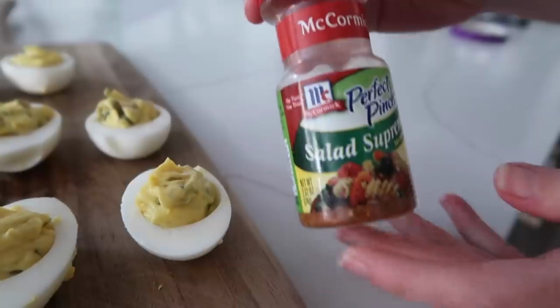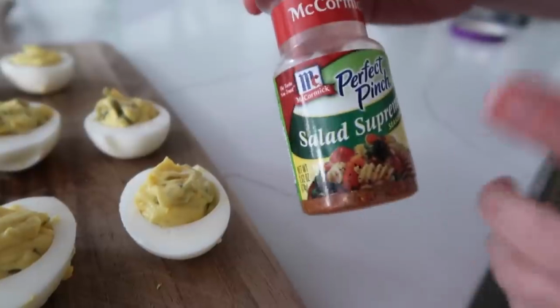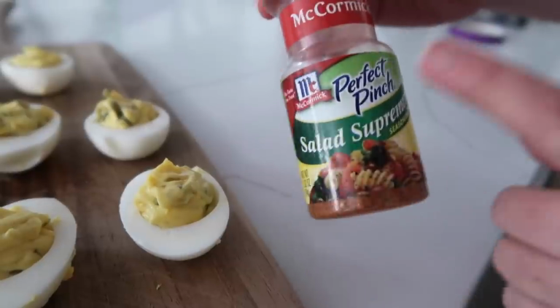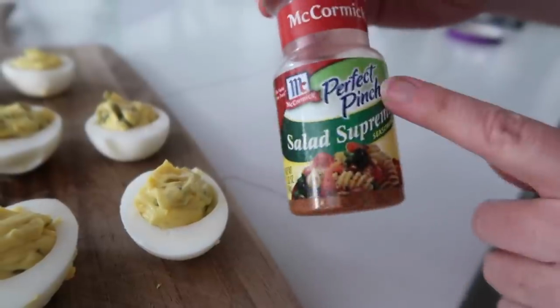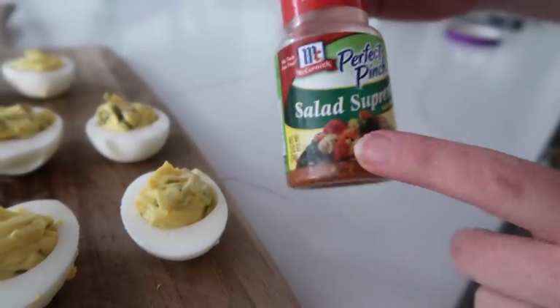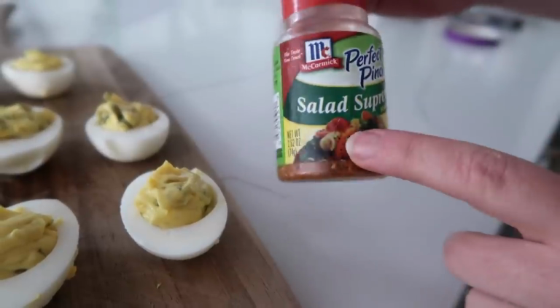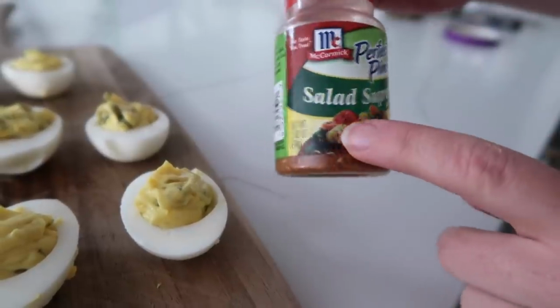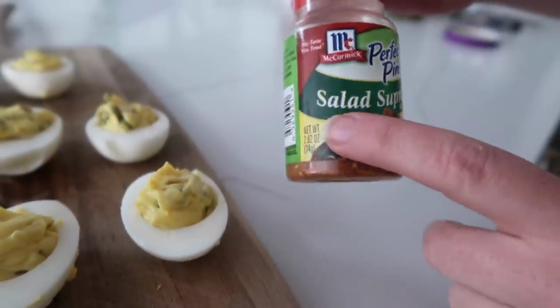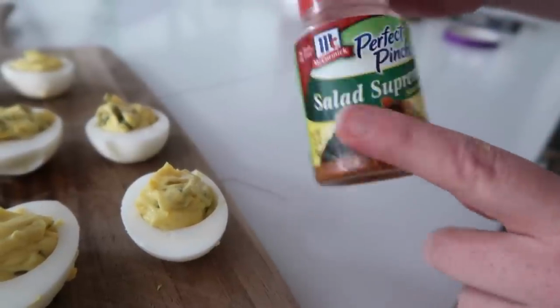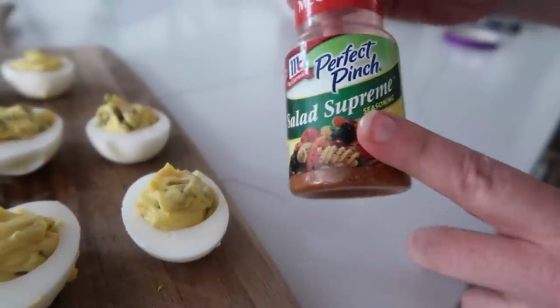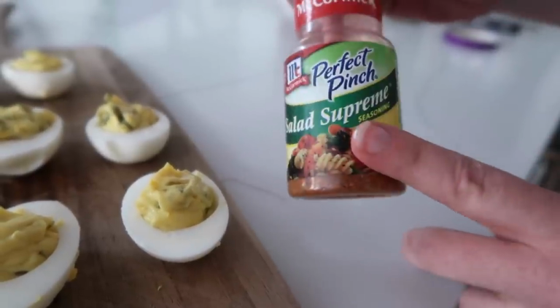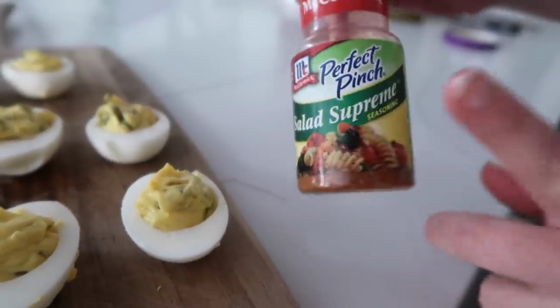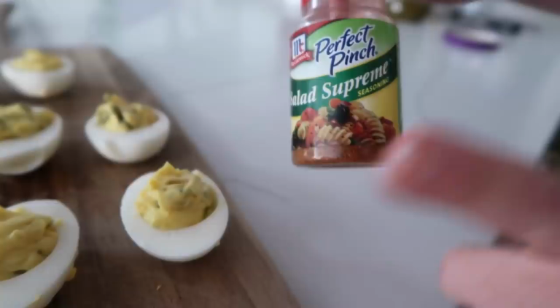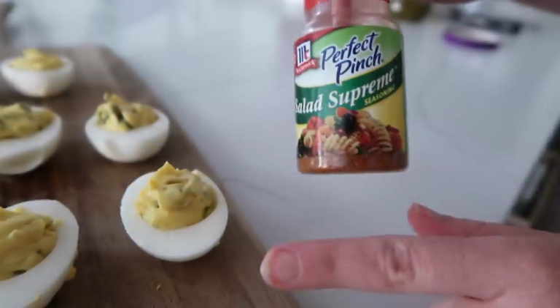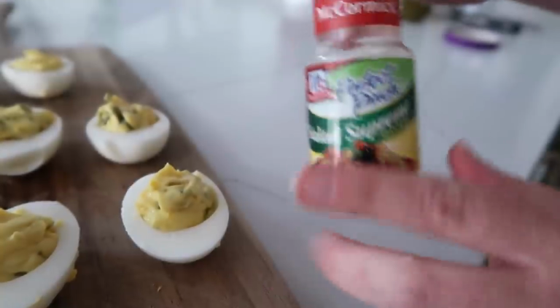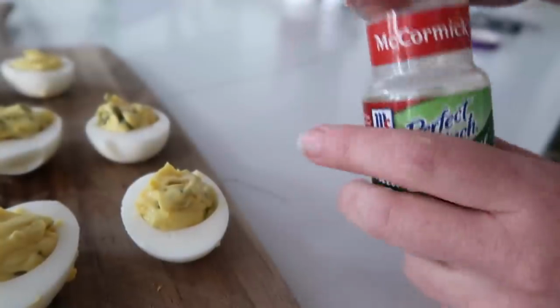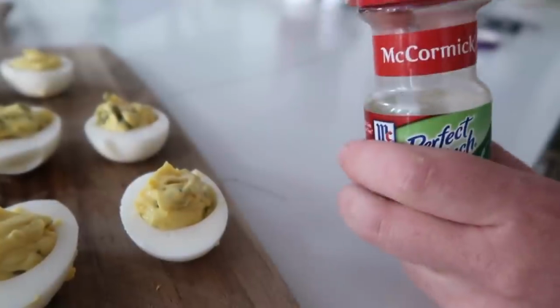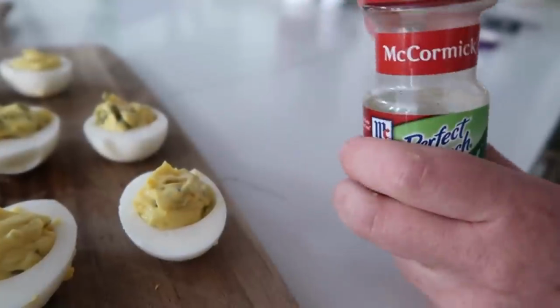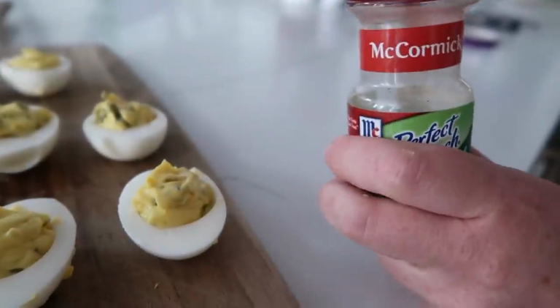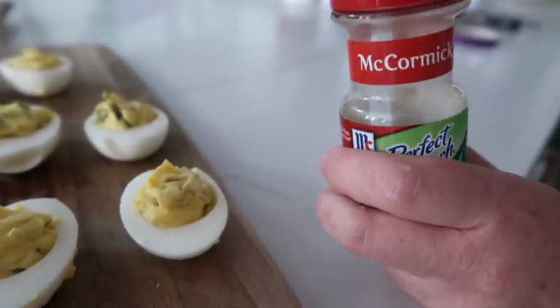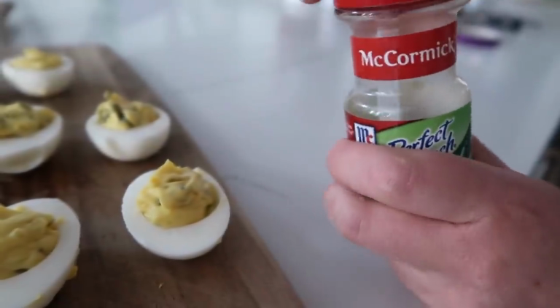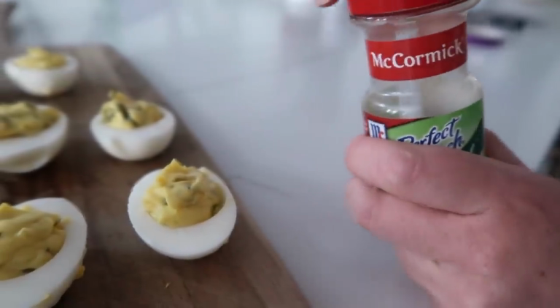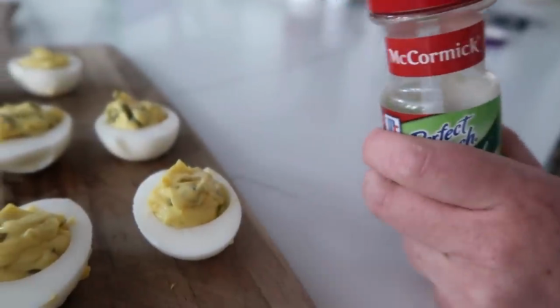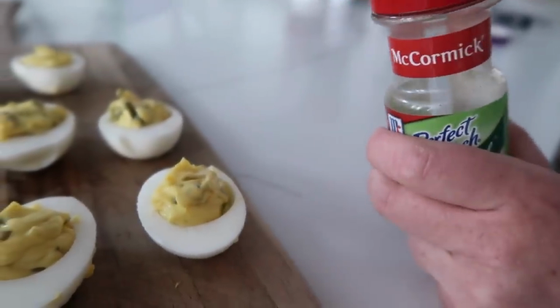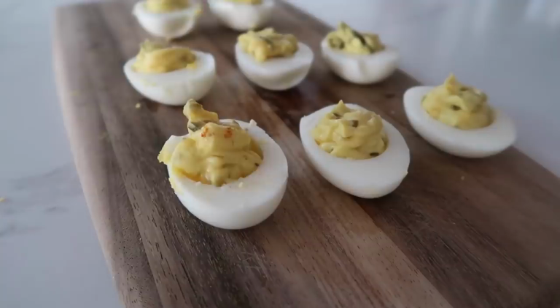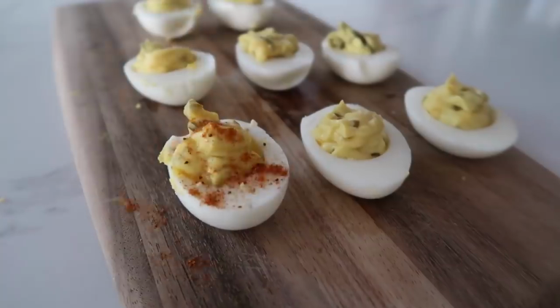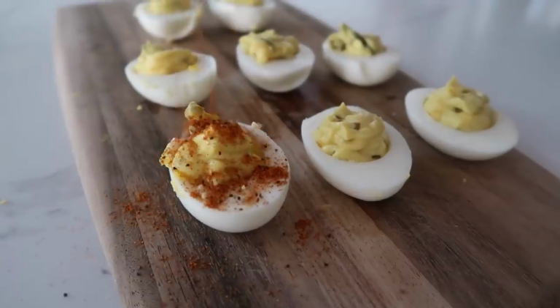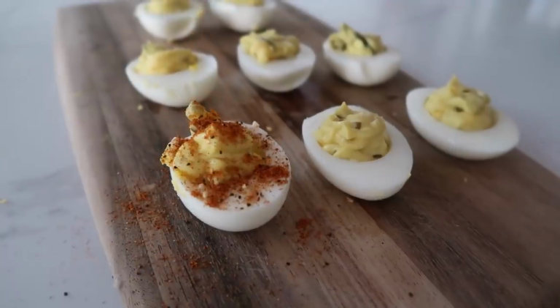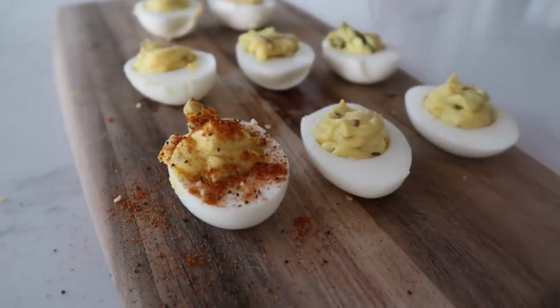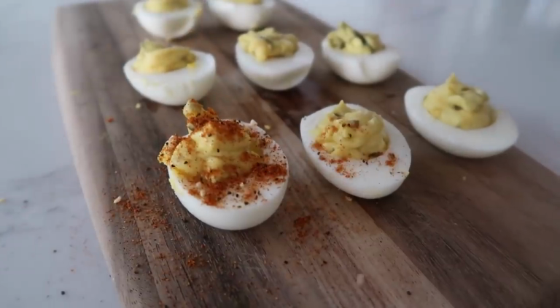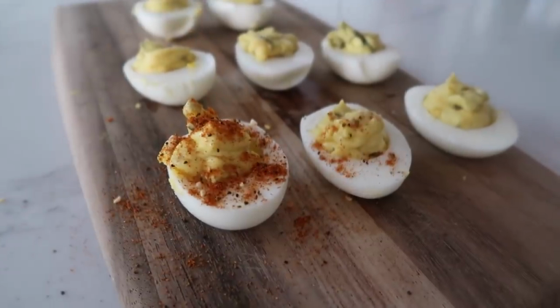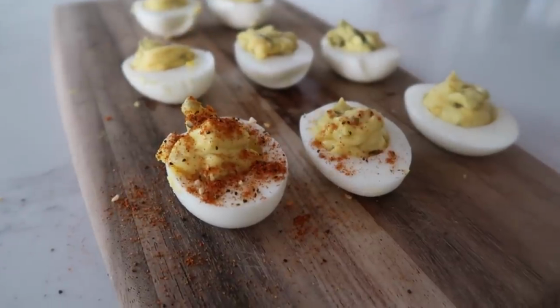Growing up, my mom always put salad supreme on top of our eggs — it's one of my favorite things. So we're just going to sprinkle a little bit on.